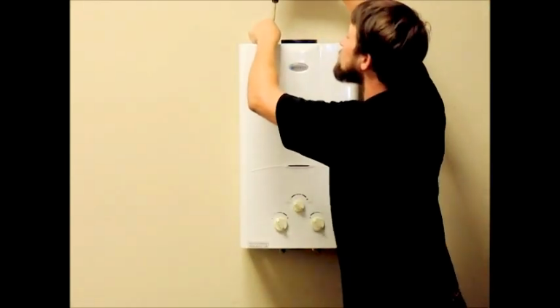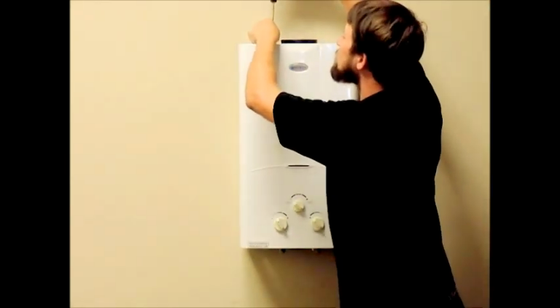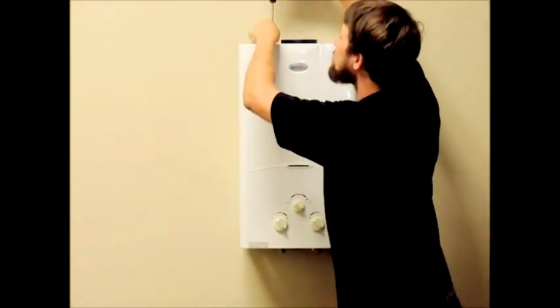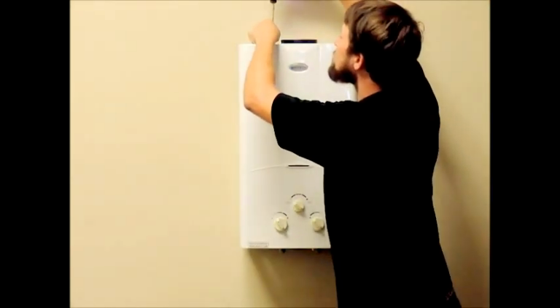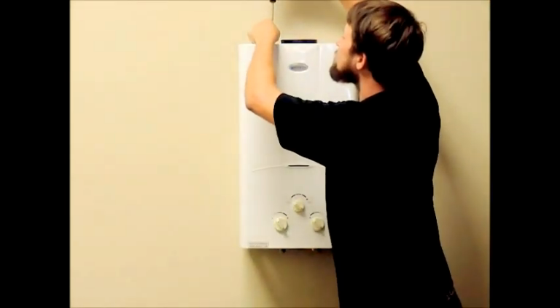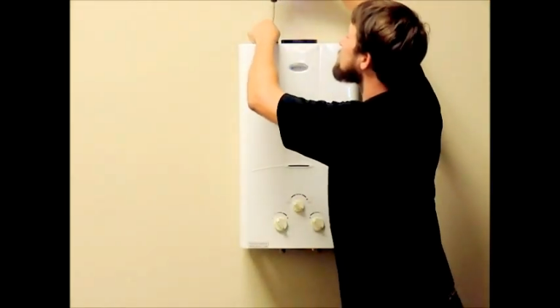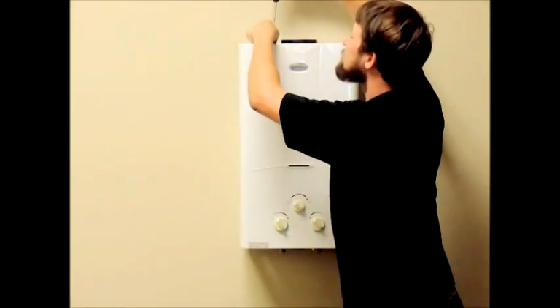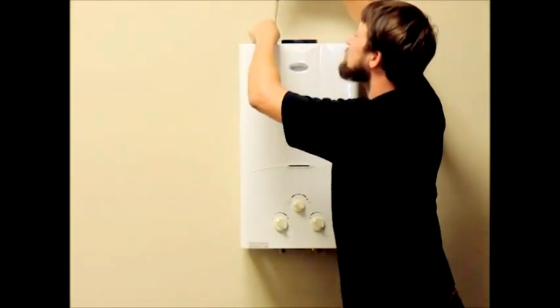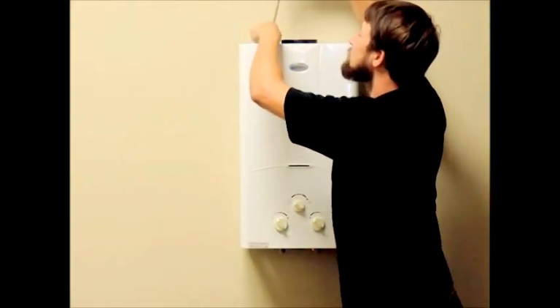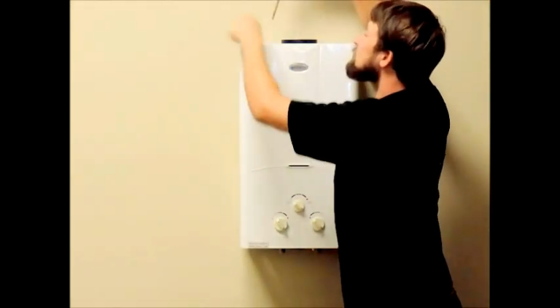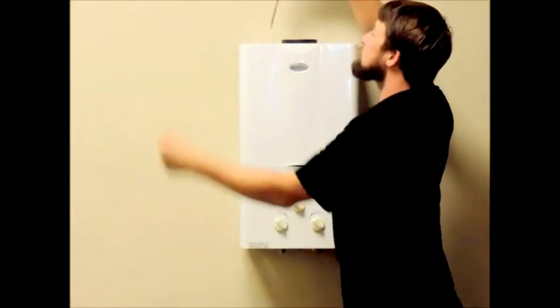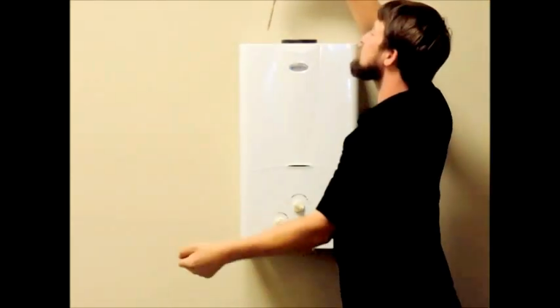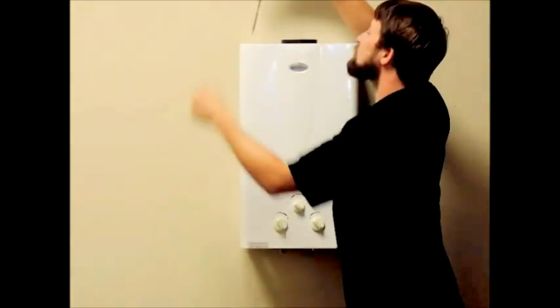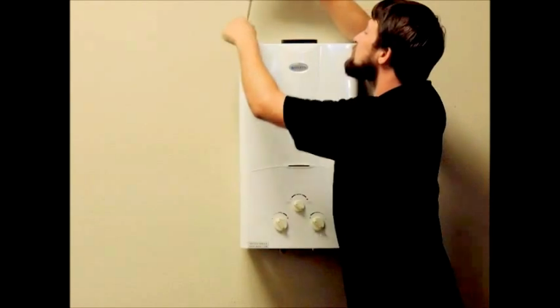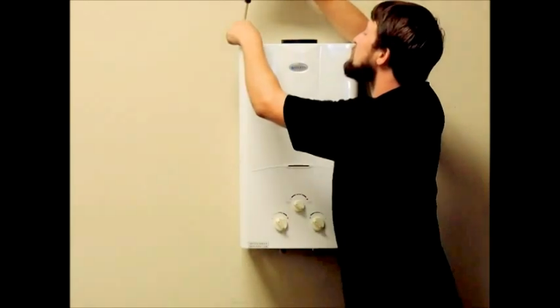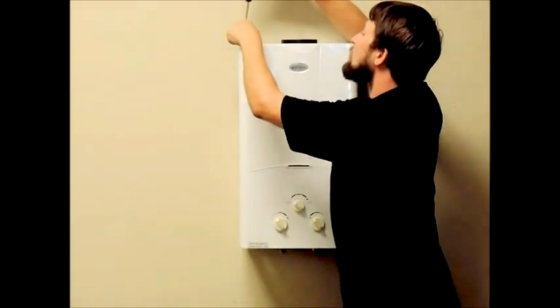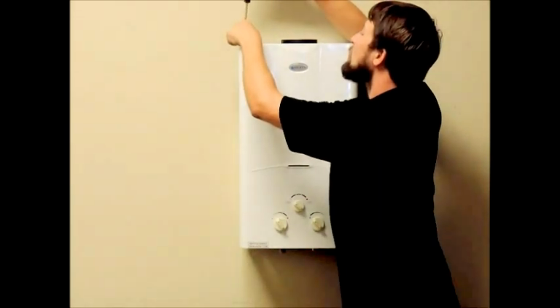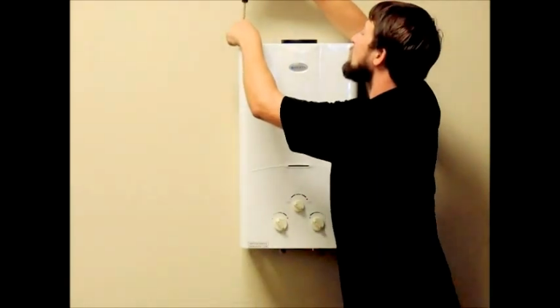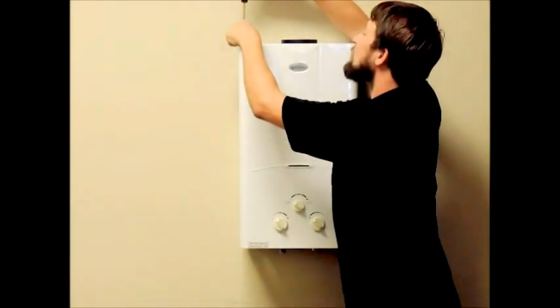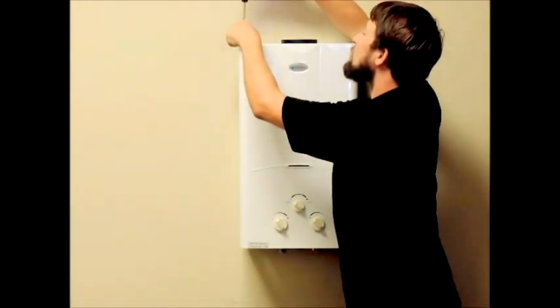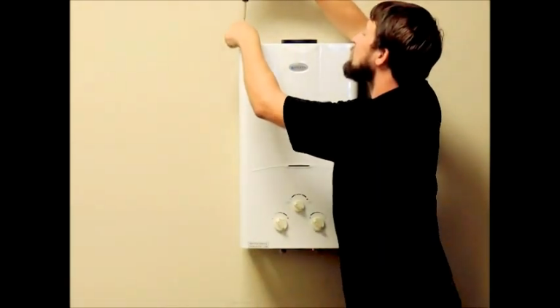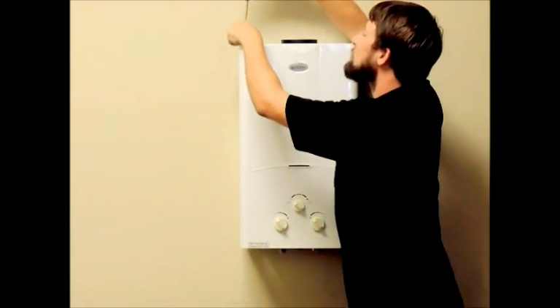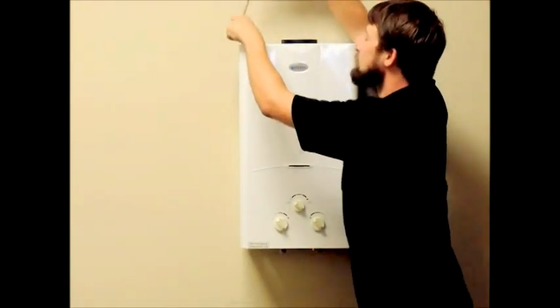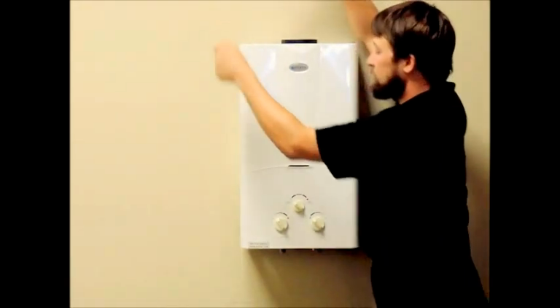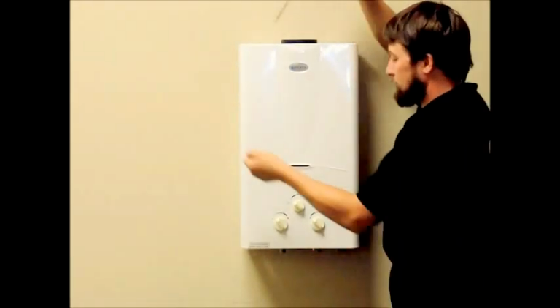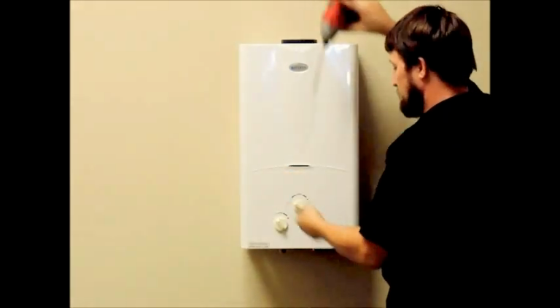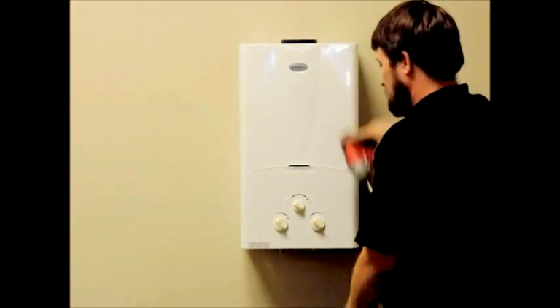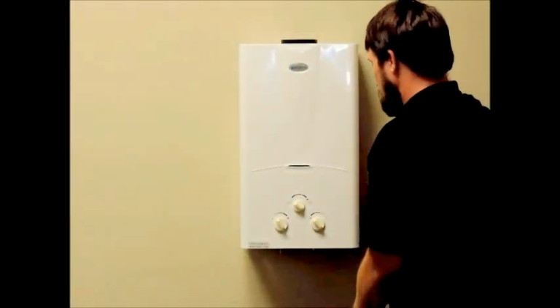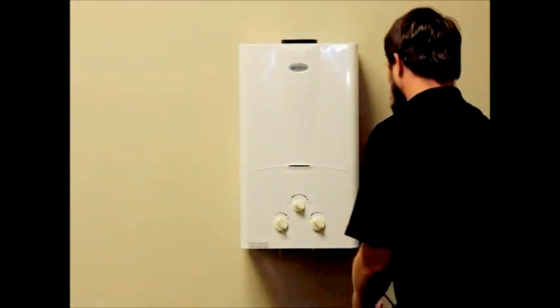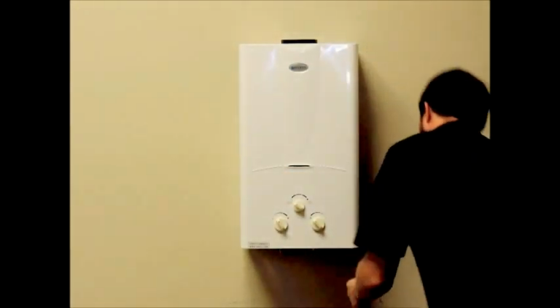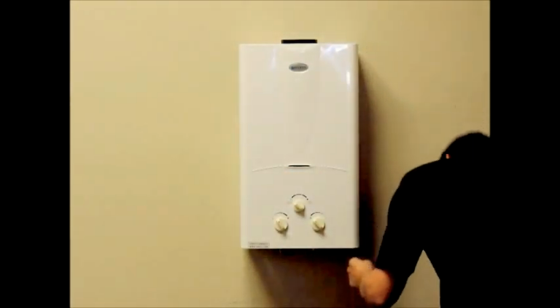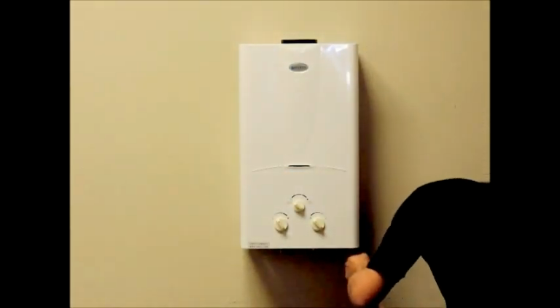Once these supplies have been shut off, you can disconnect the lines if you want to remove the unit from the mounting position to work on it.